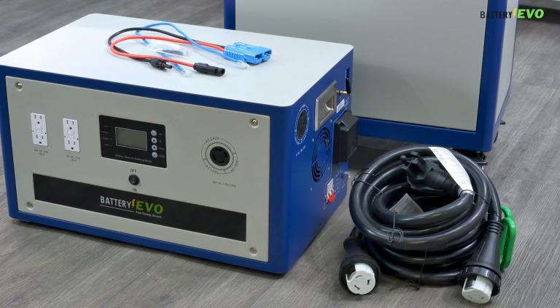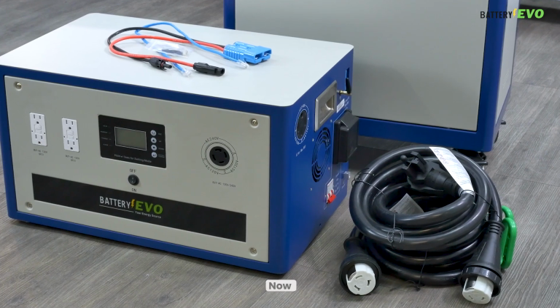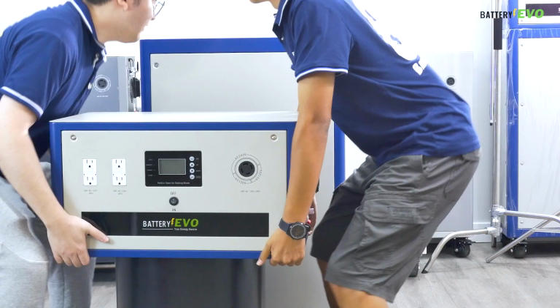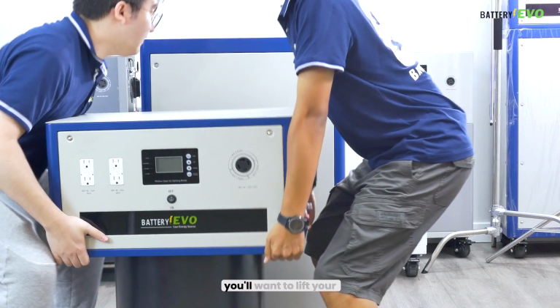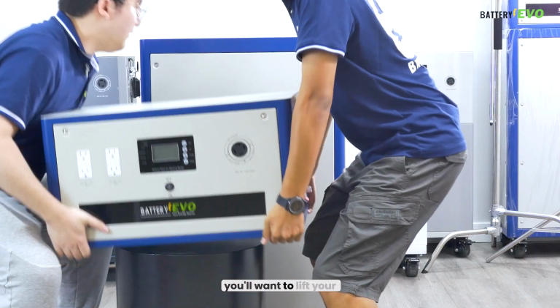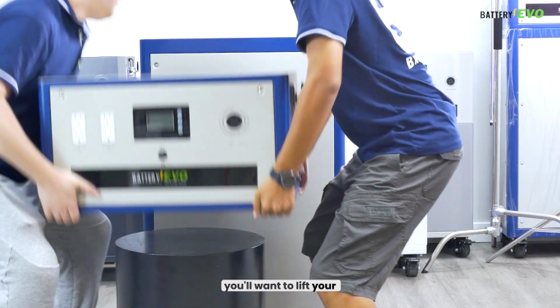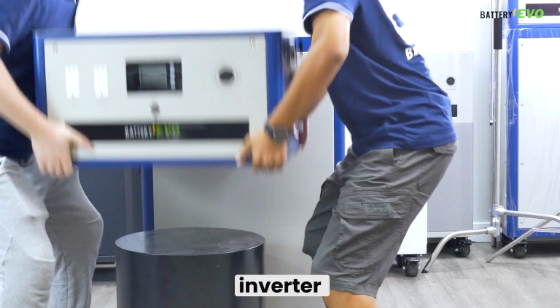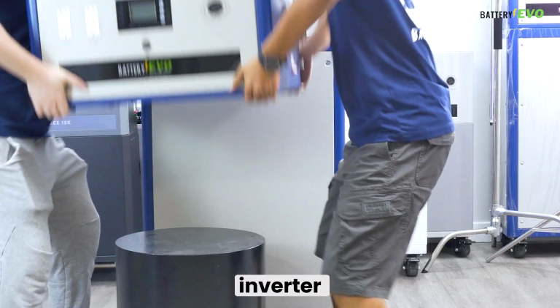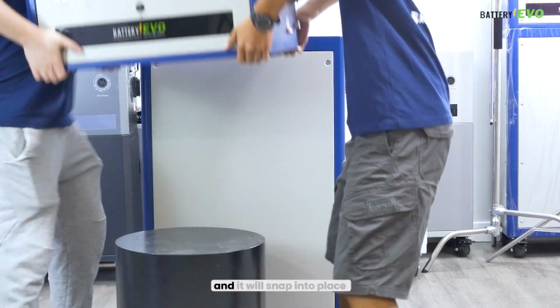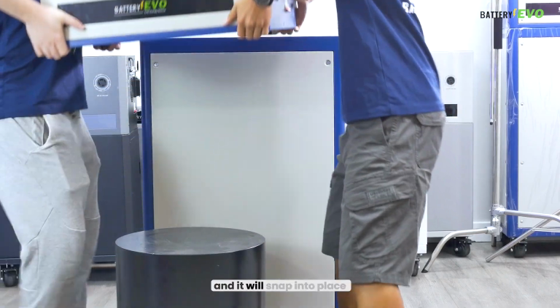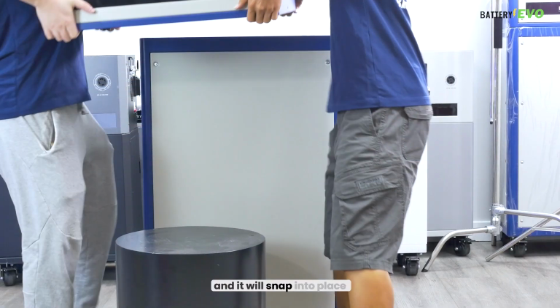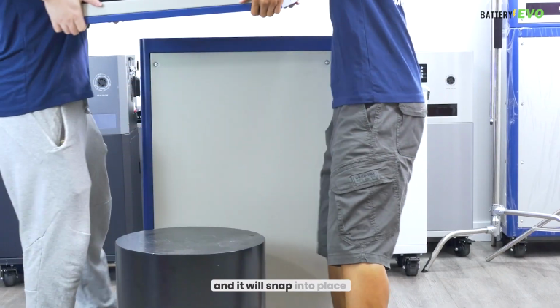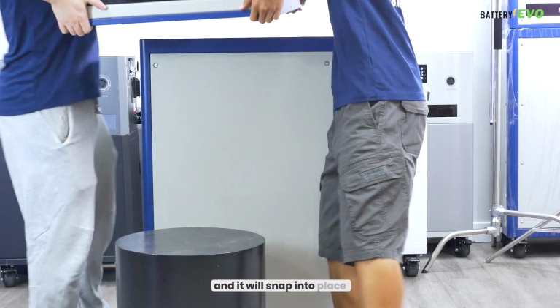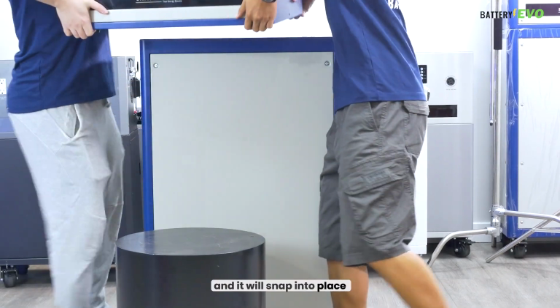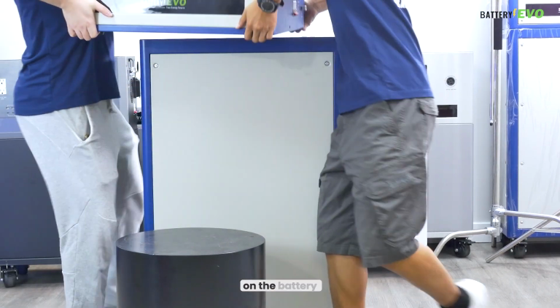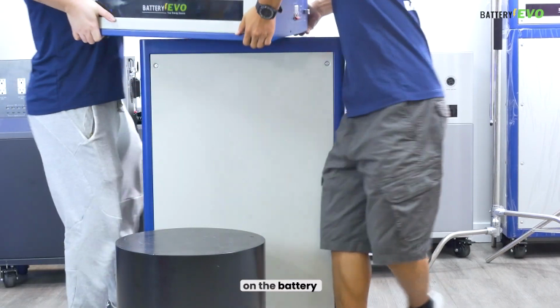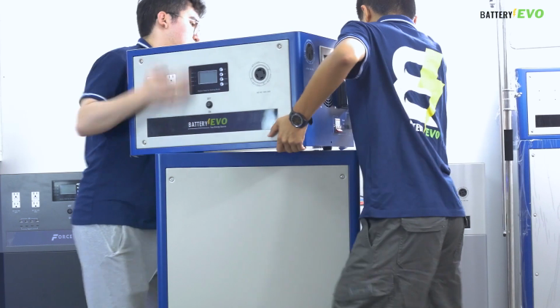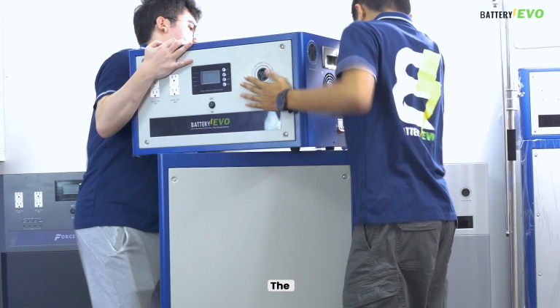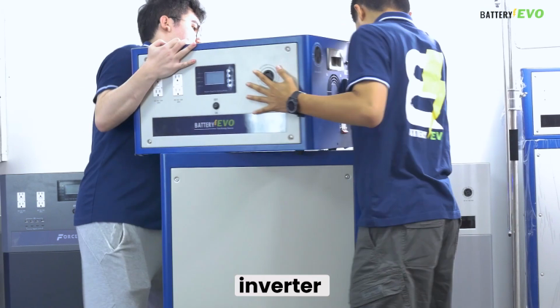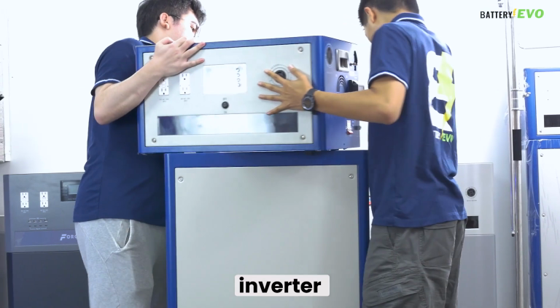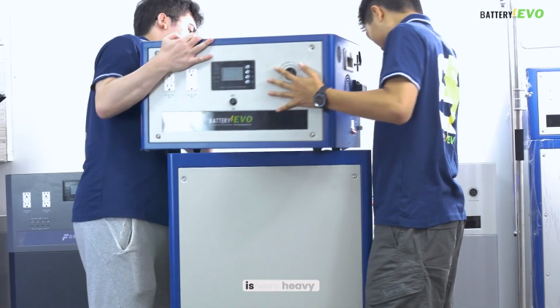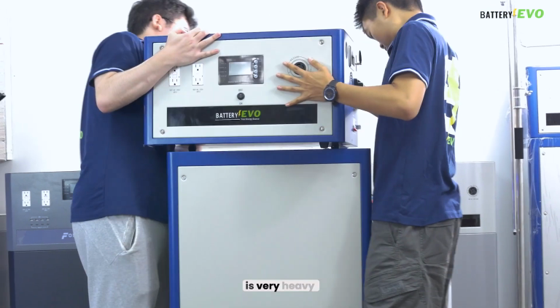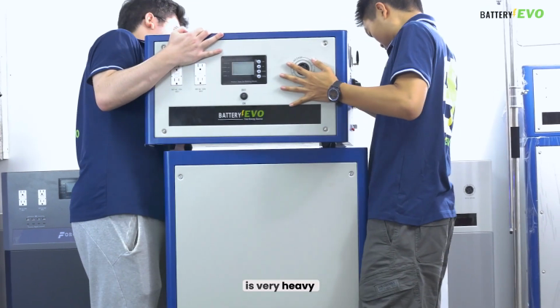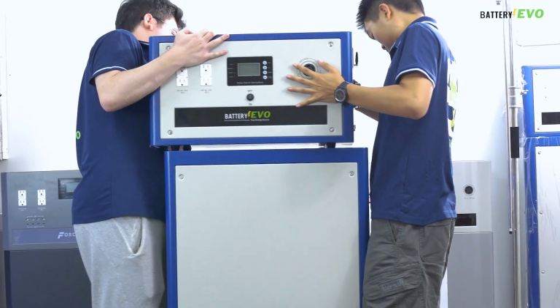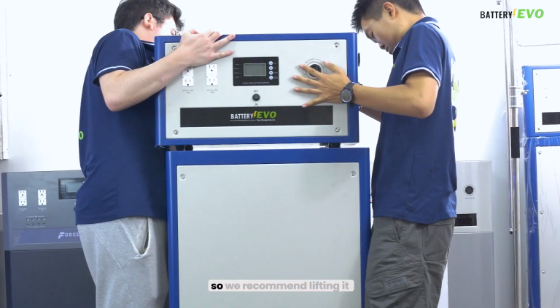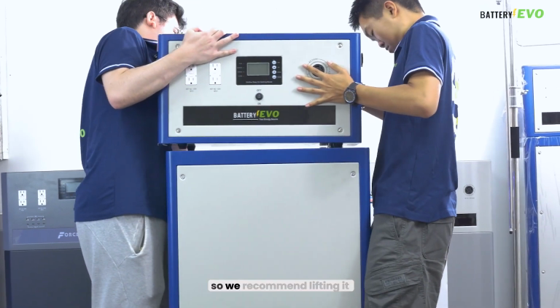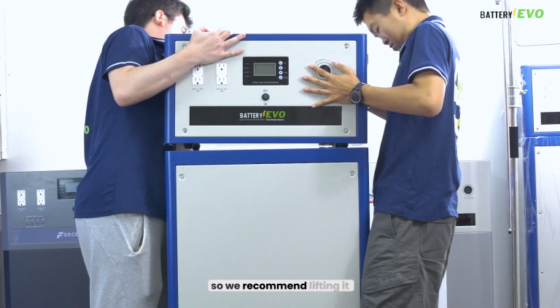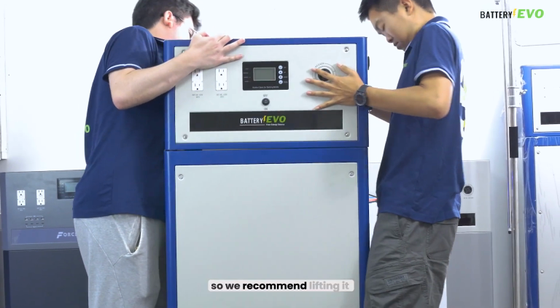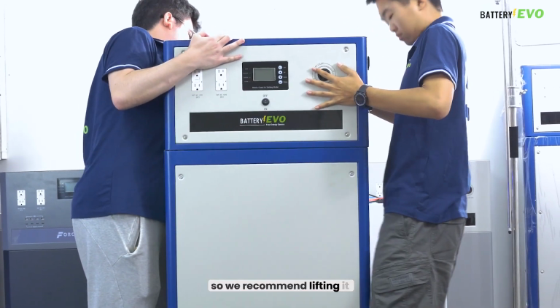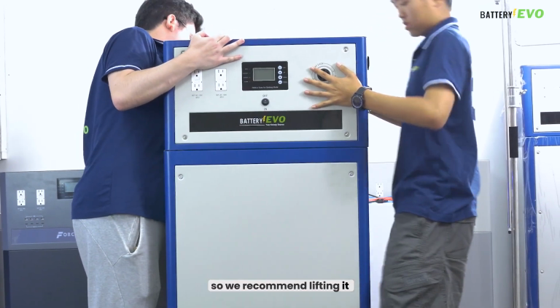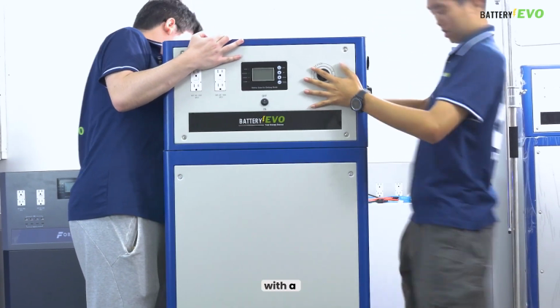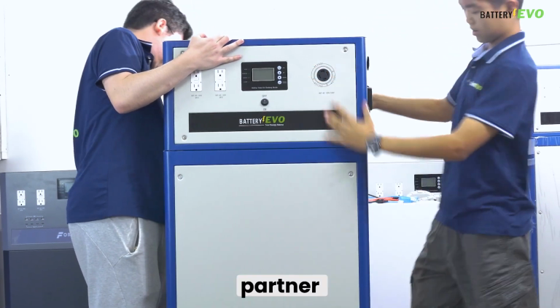Now, you'll want to lift your inverter and it will snap into place on the battery. The inverter is very heavy, so we recommend lifting it with a partner.